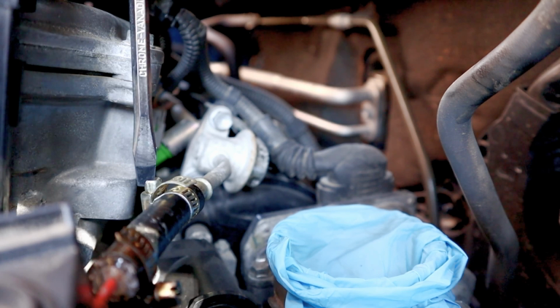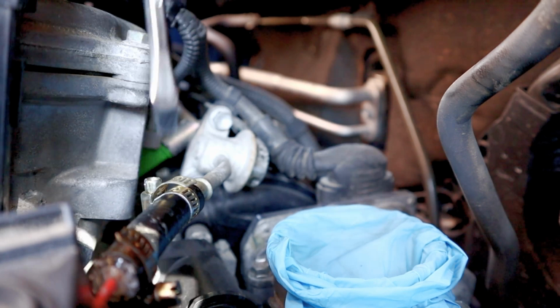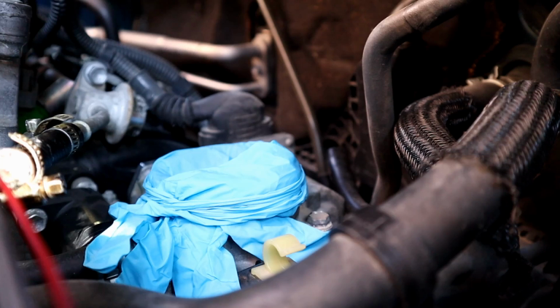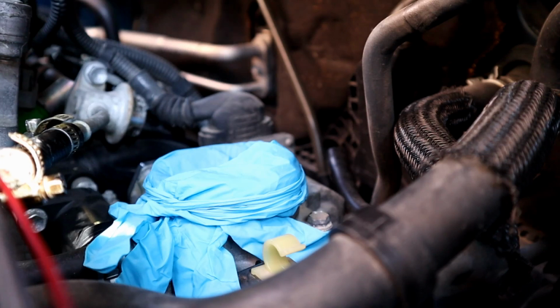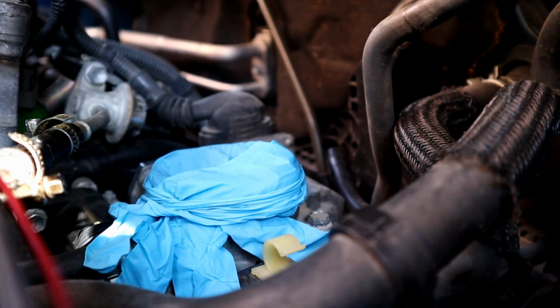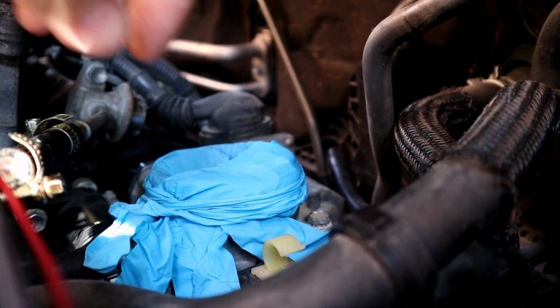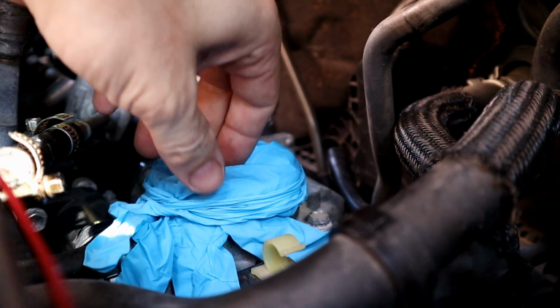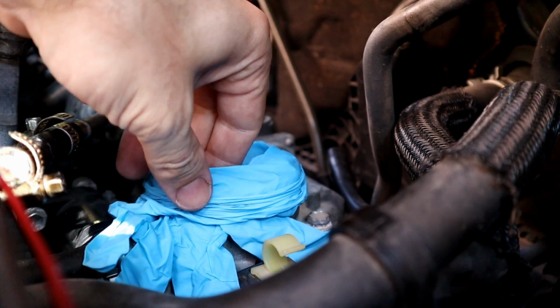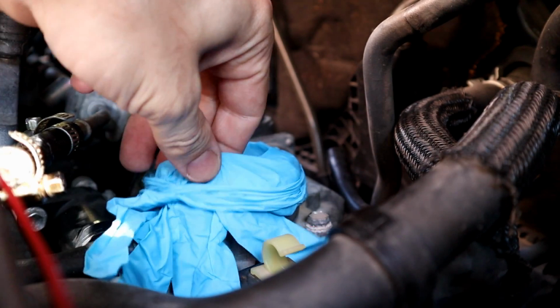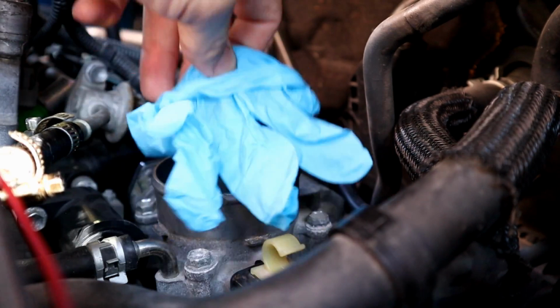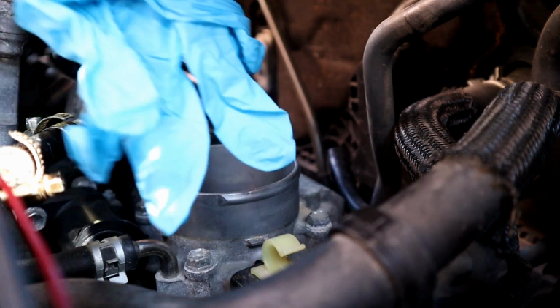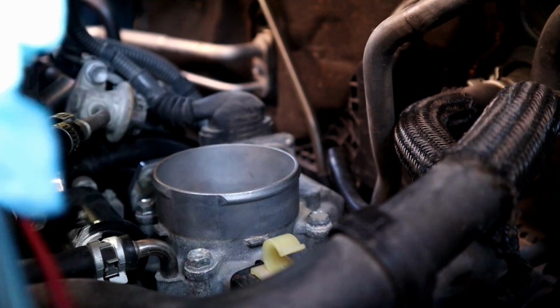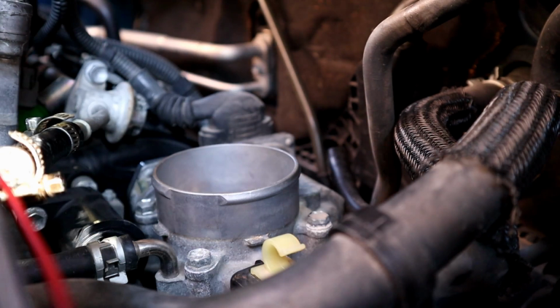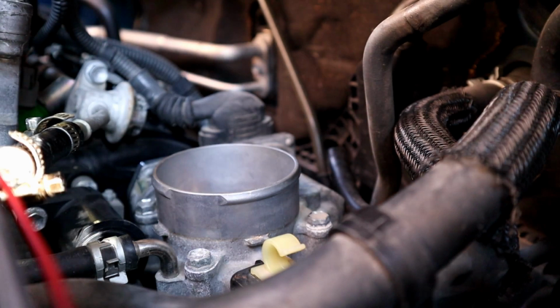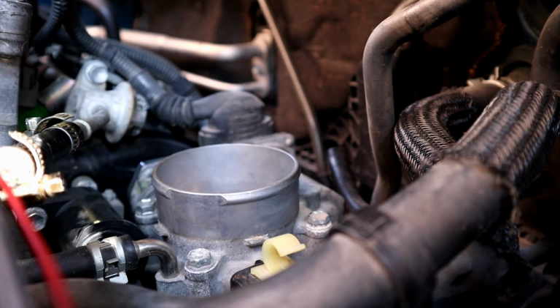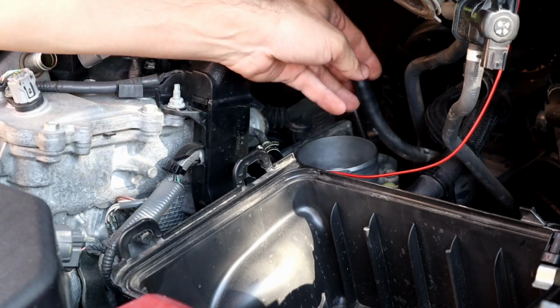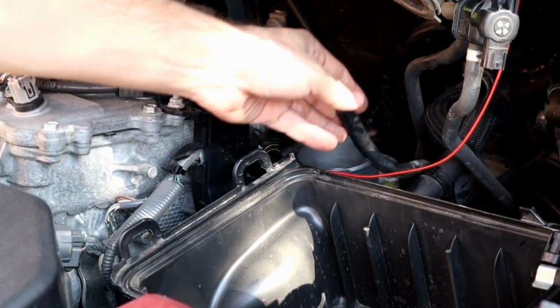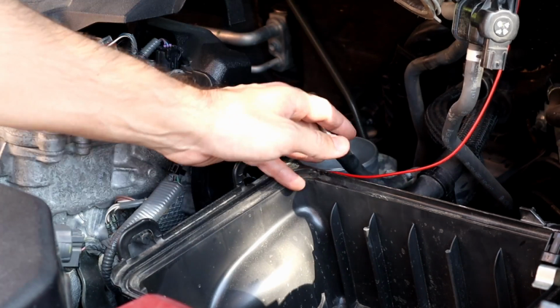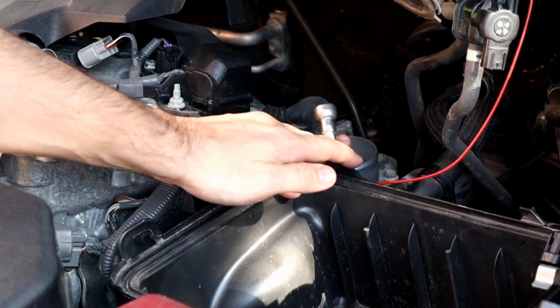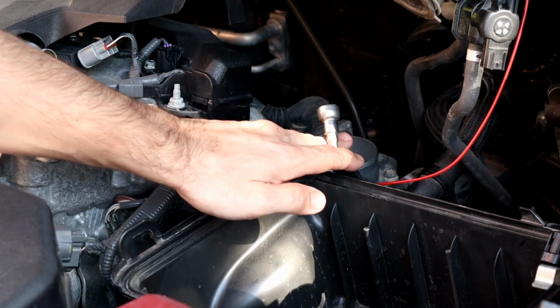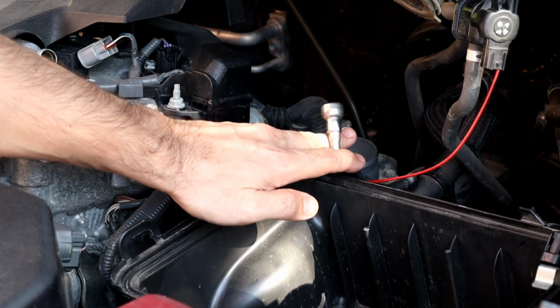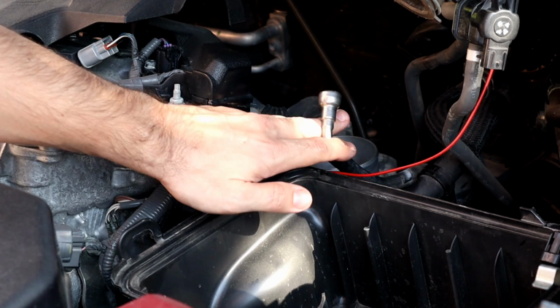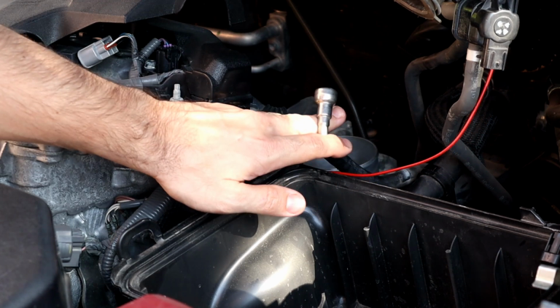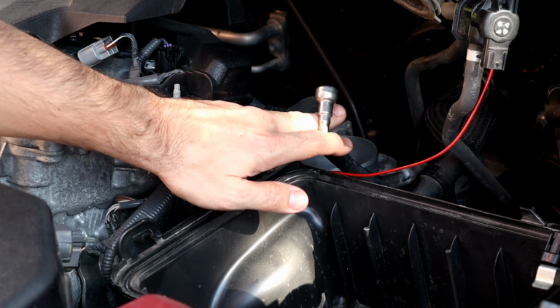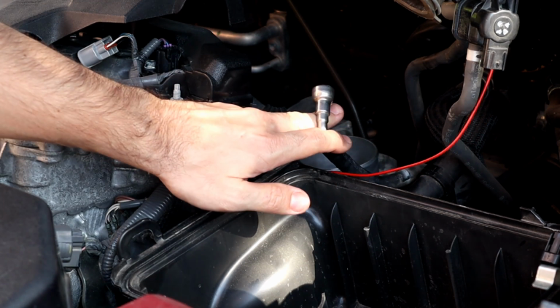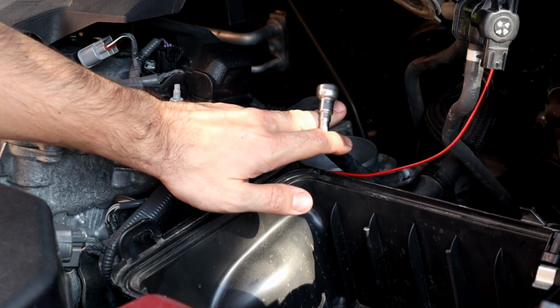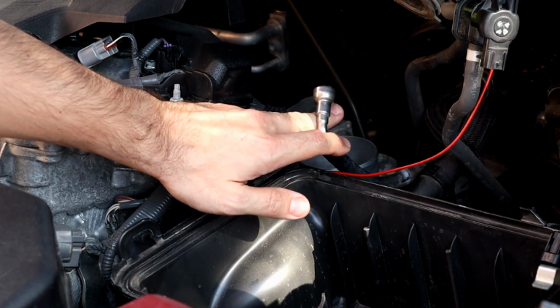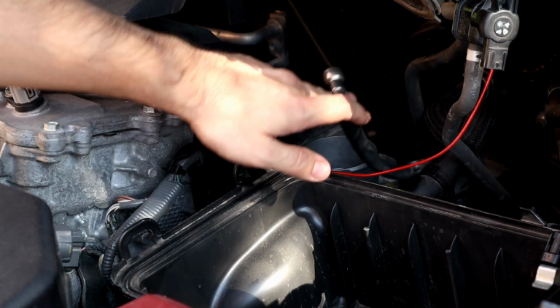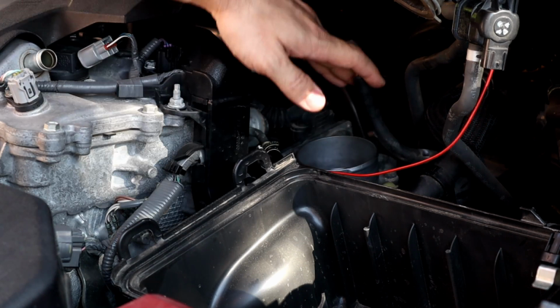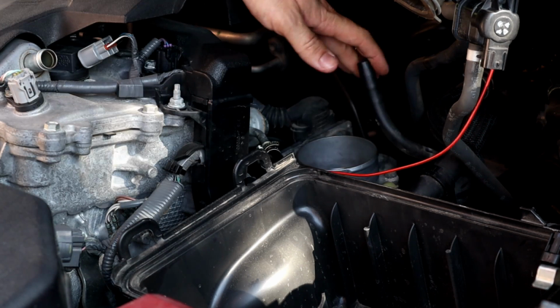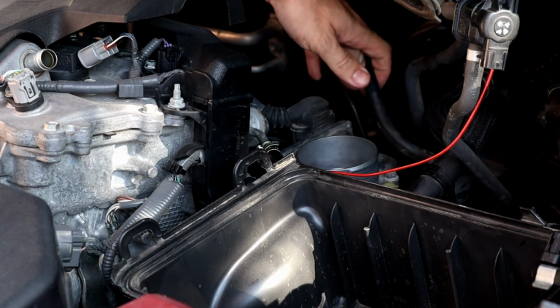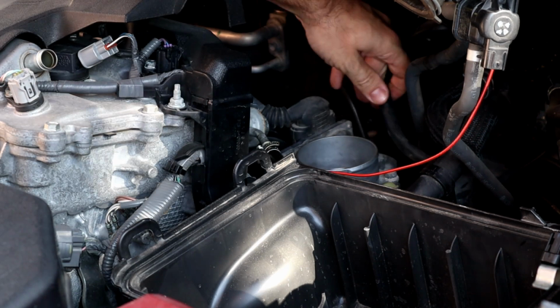Next I'm gonna put everything back and run the engine with the carb cleaner. This is the fuel line — we don't need it for now, so I'm gonna tuck it back.